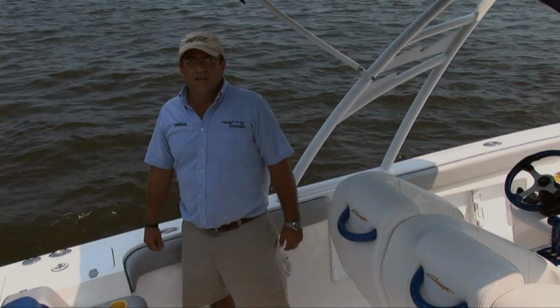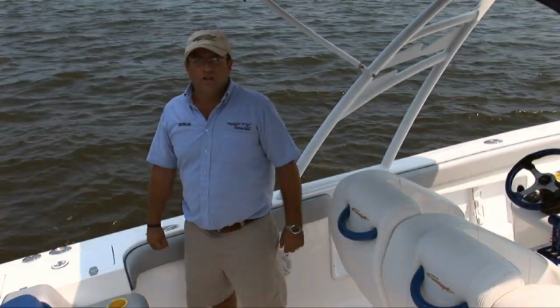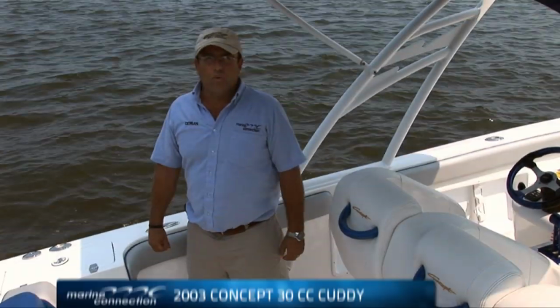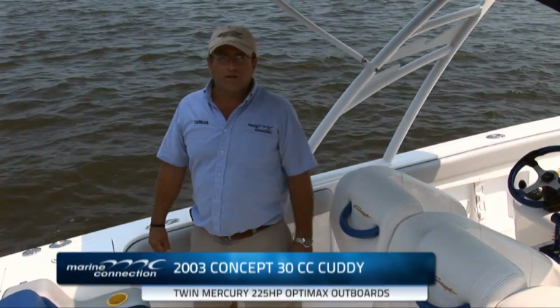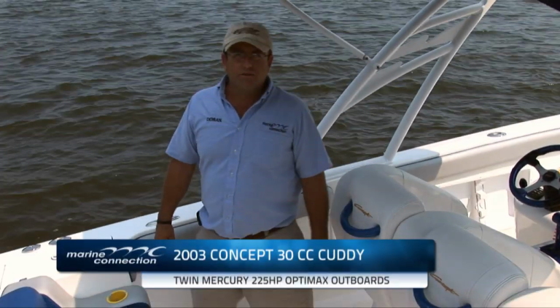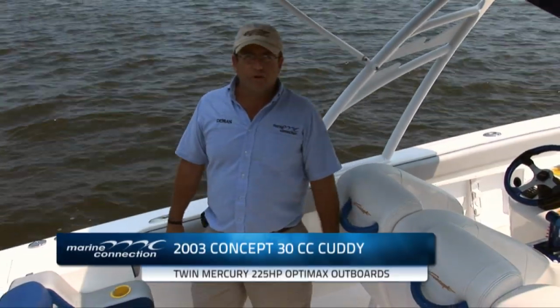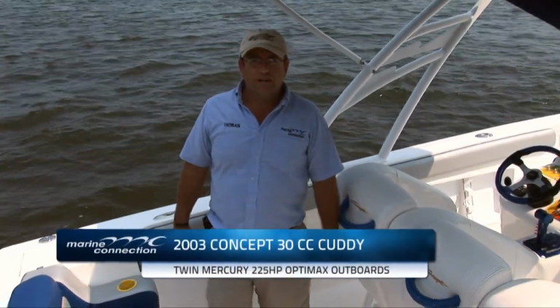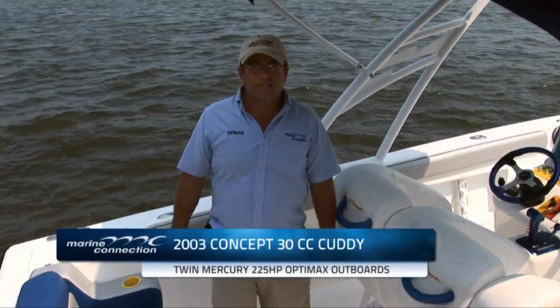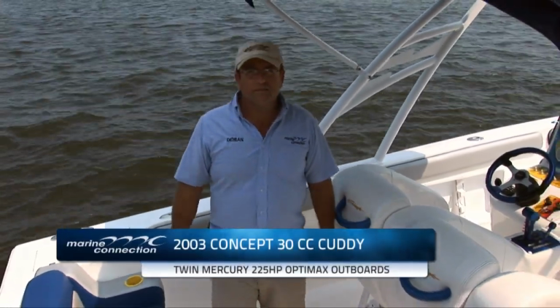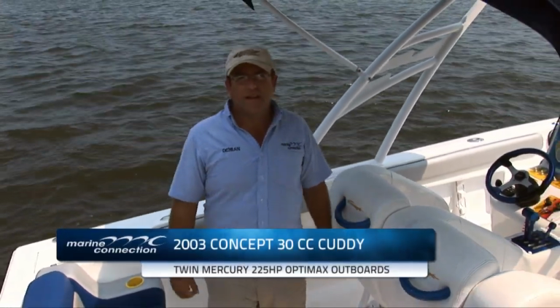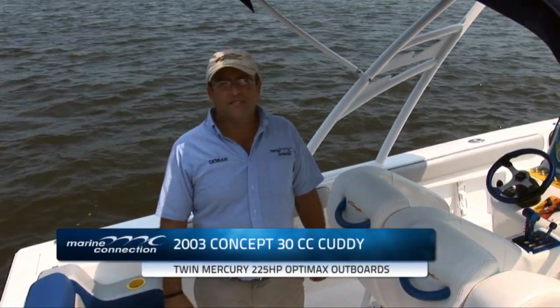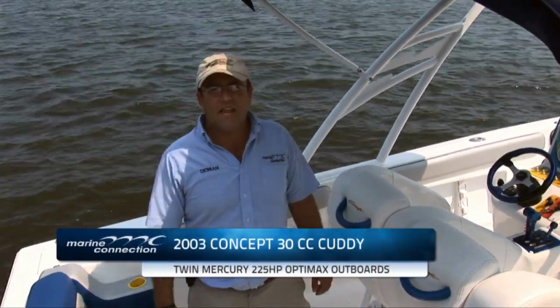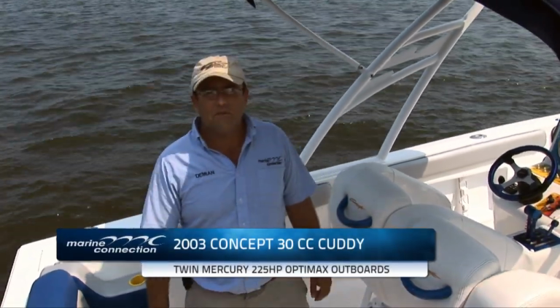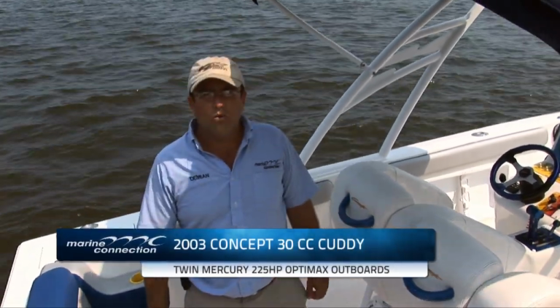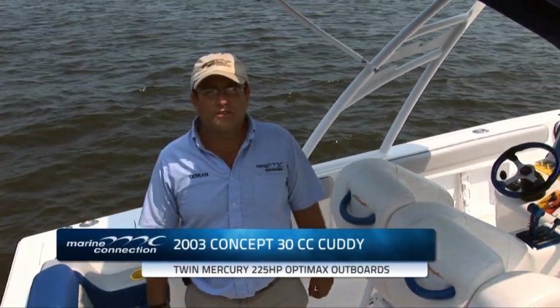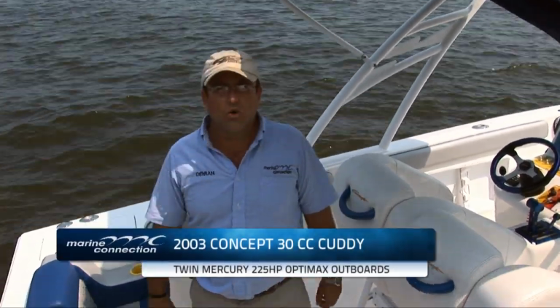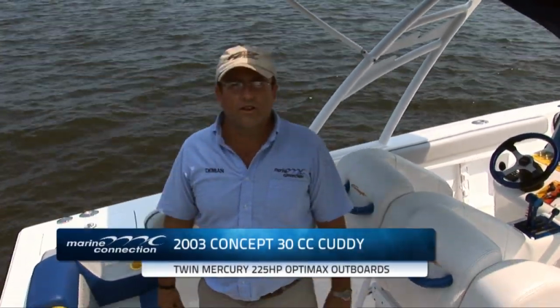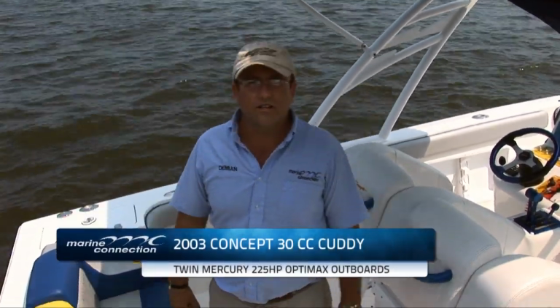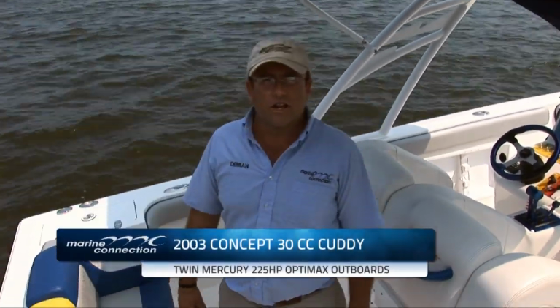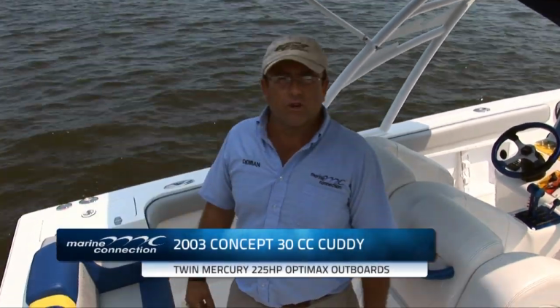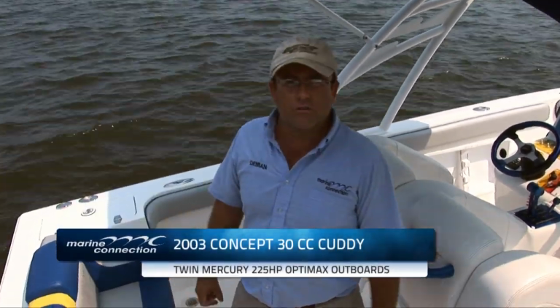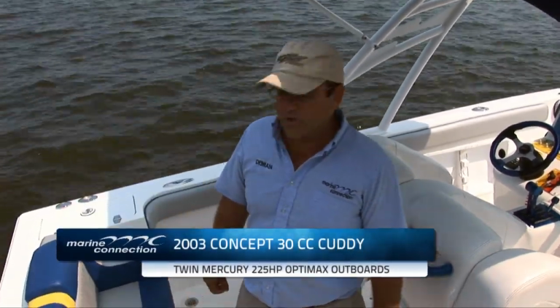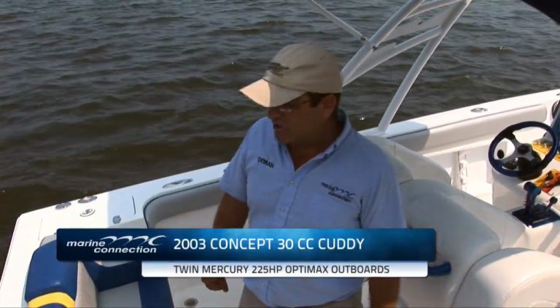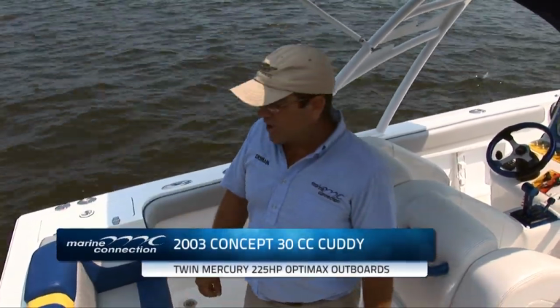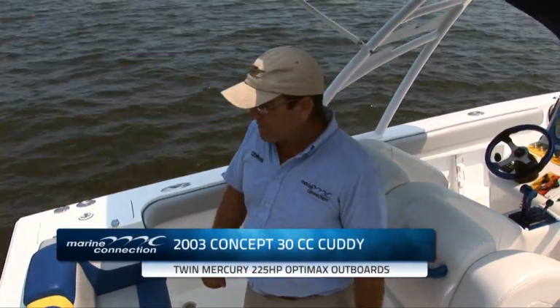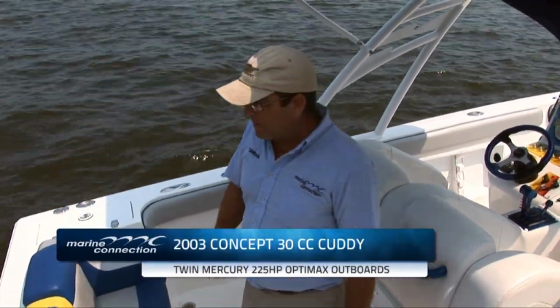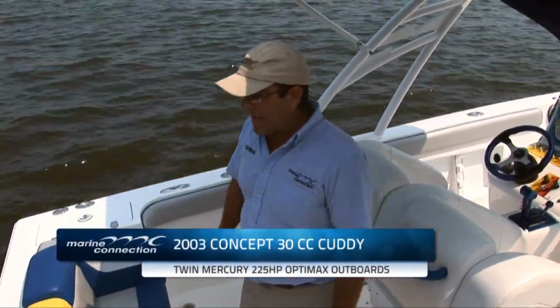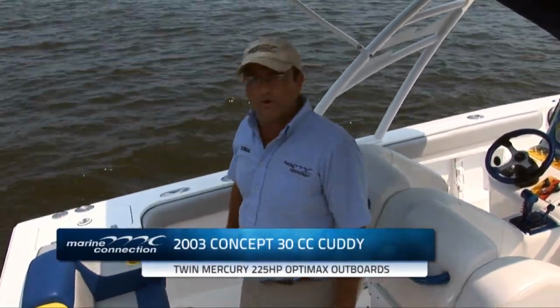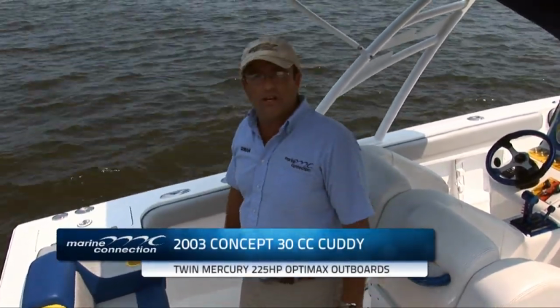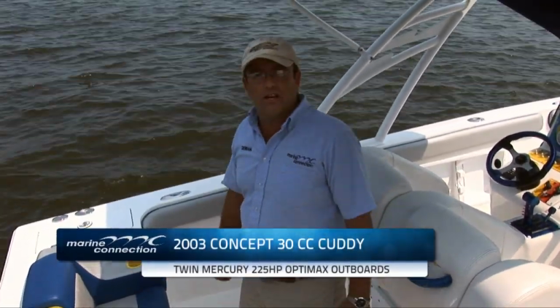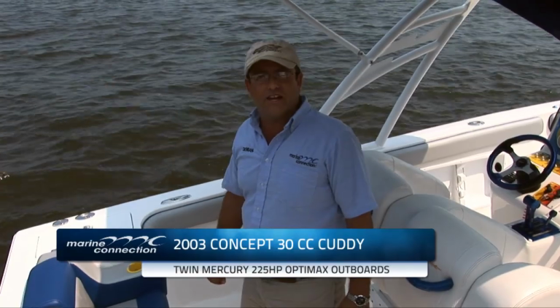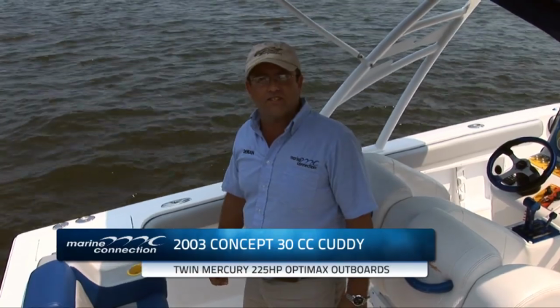Hello and welcome to Marine Connection. My name is Damian. We're at the water today and we're going to be showing you another boat by Marine Connection.